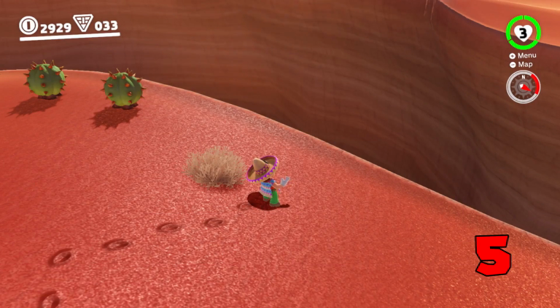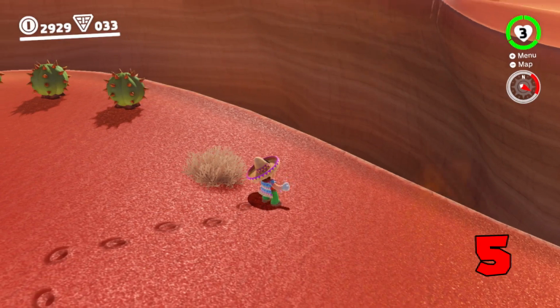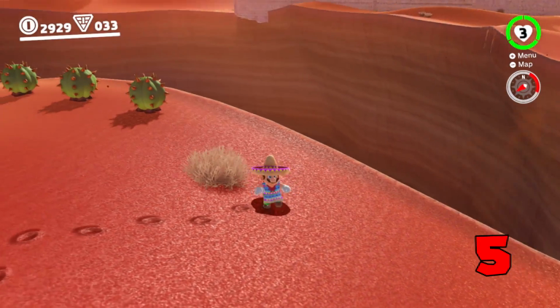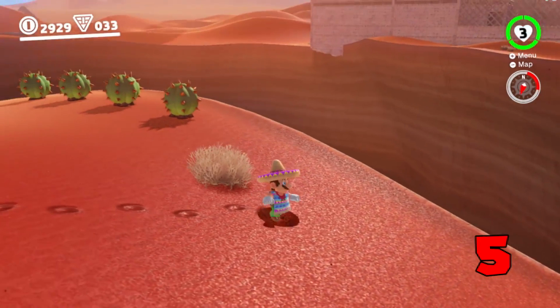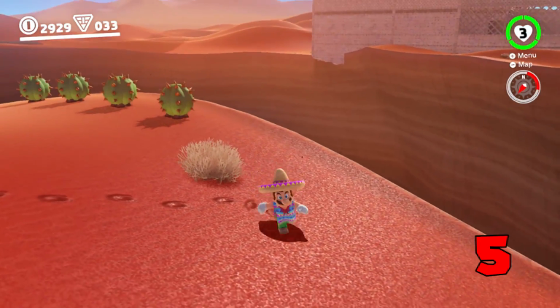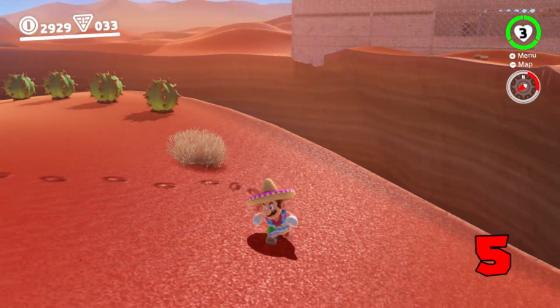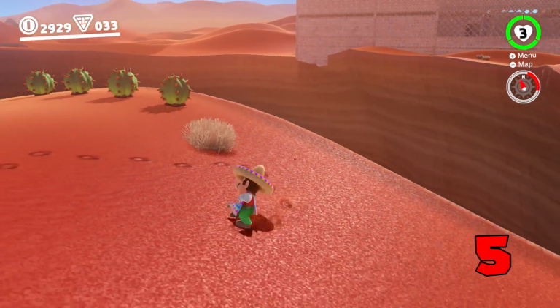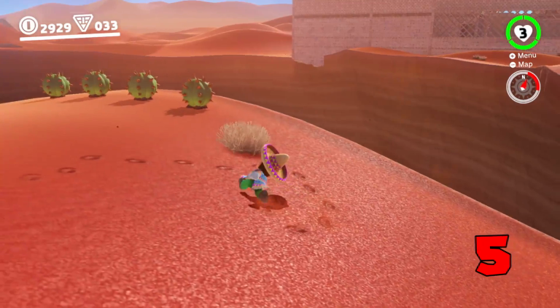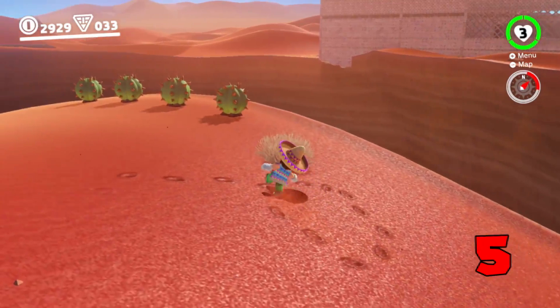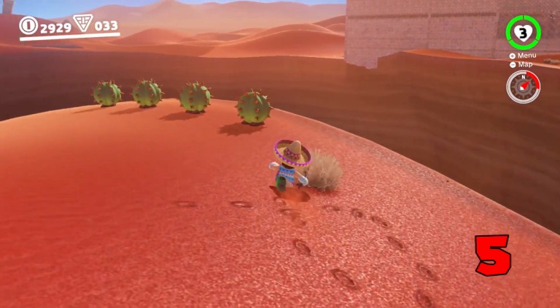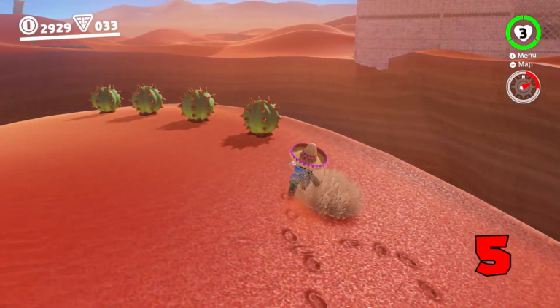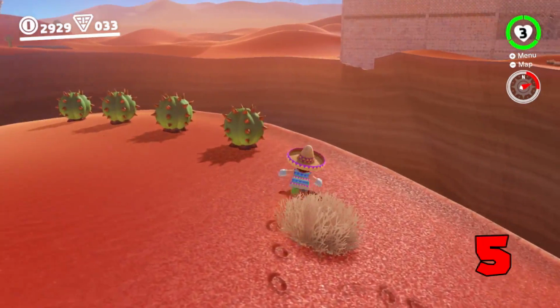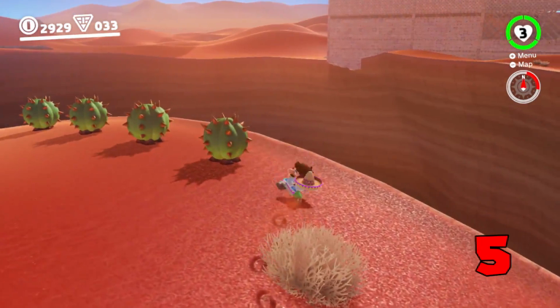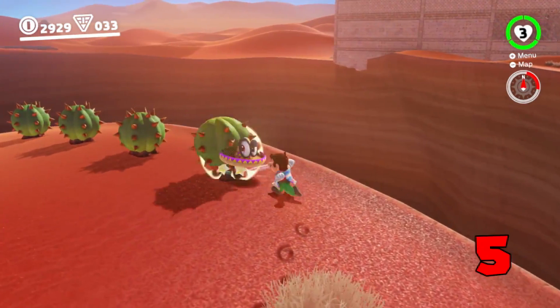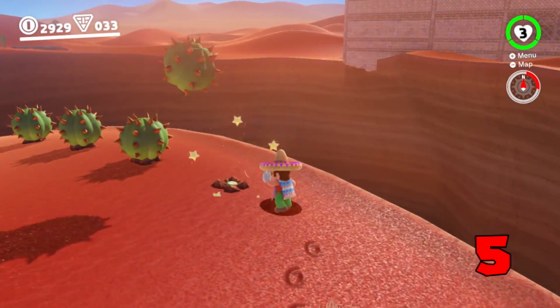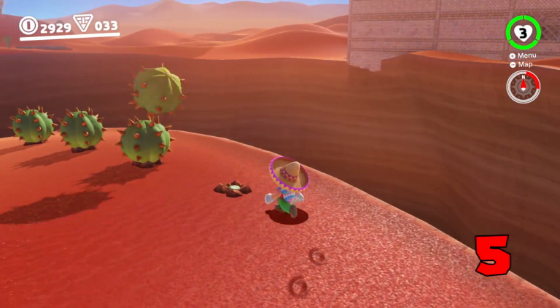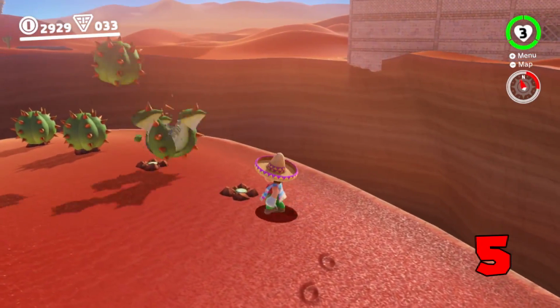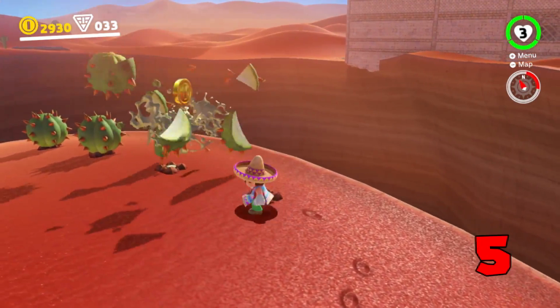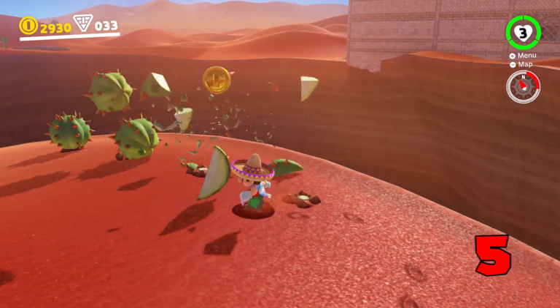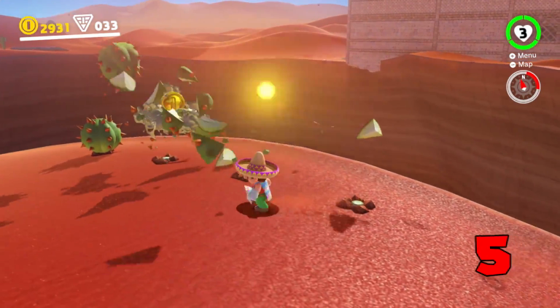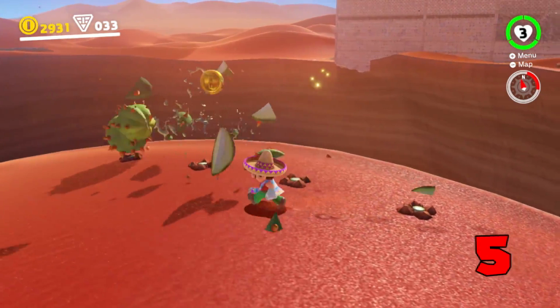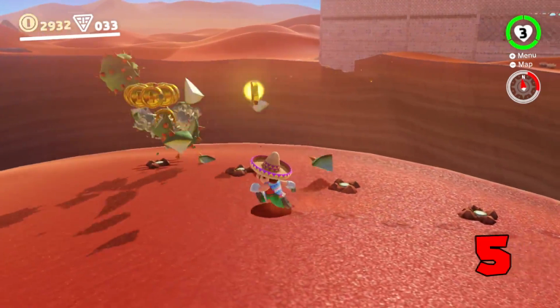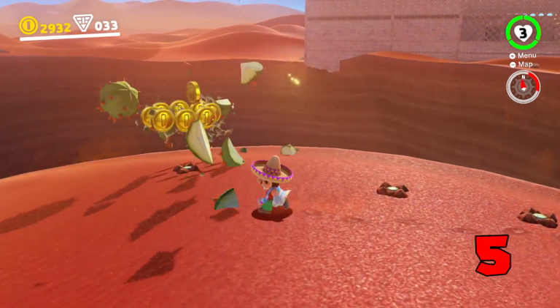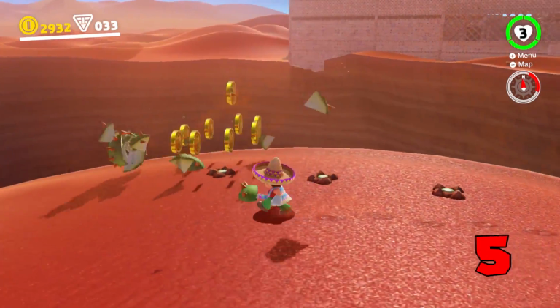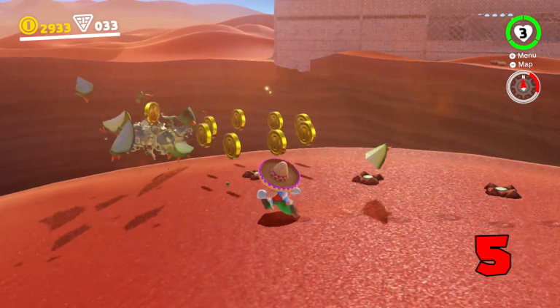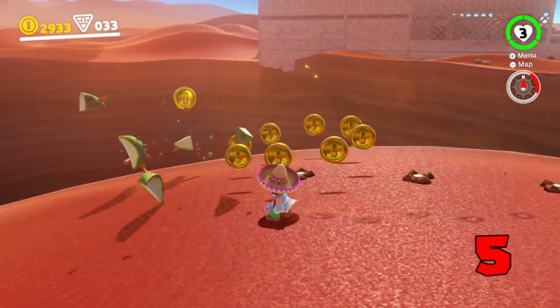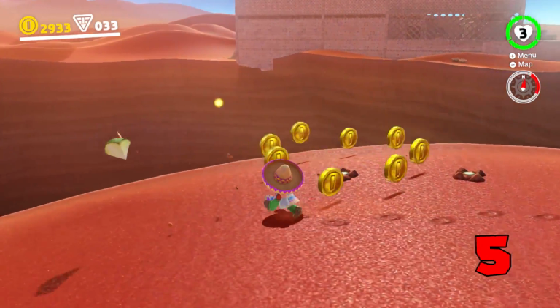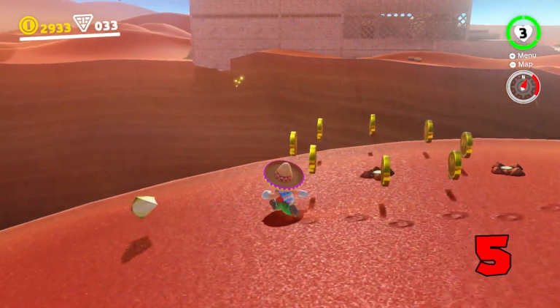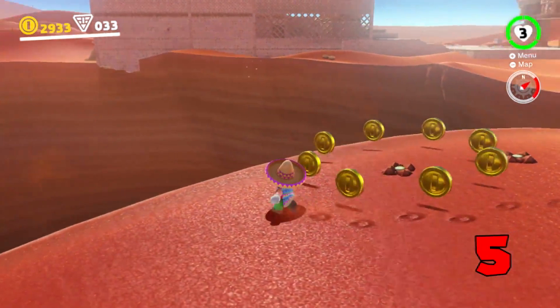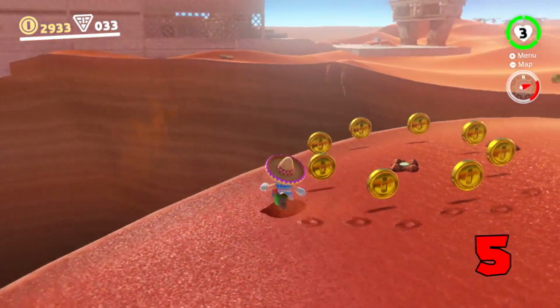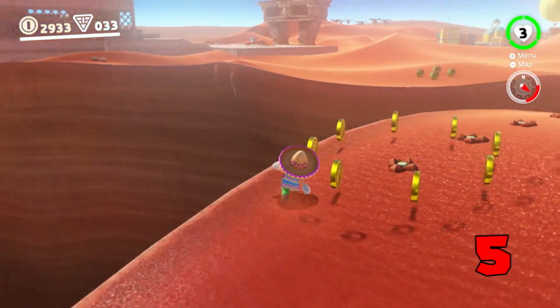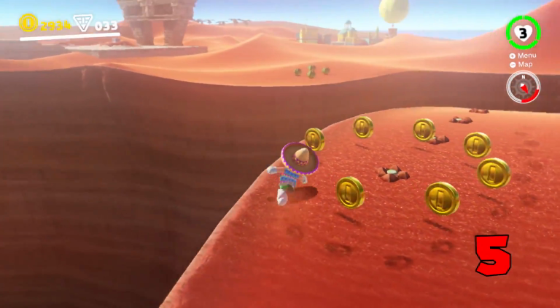Hitting a cactus with your hat will give you a coin, but if you see a group of cacti and you hit them just right to create a domino effect, you'll earn bonus coins.